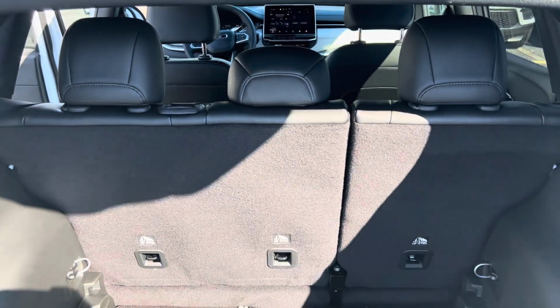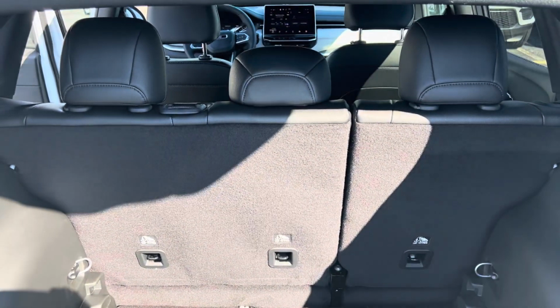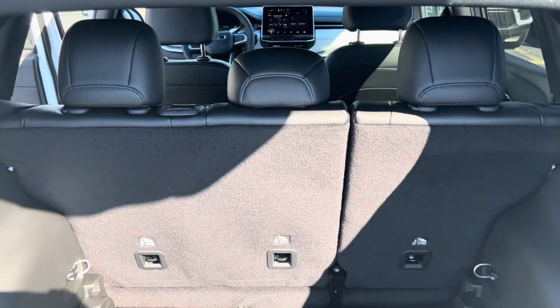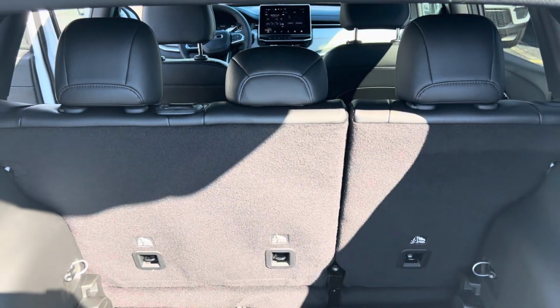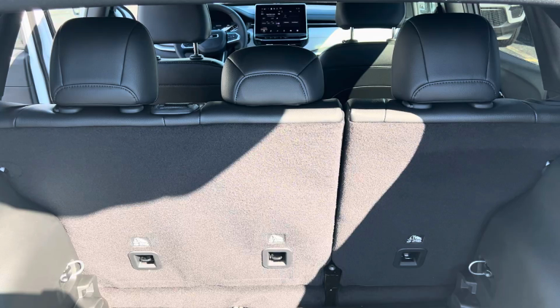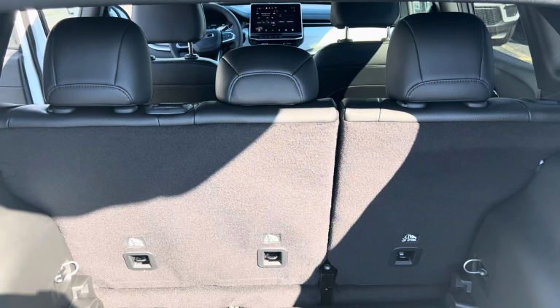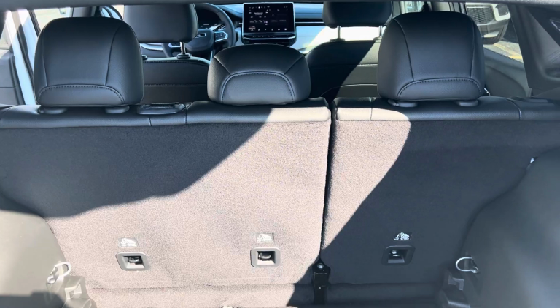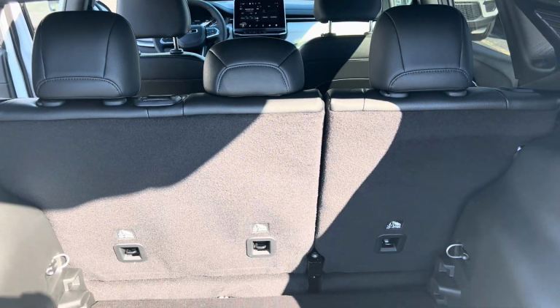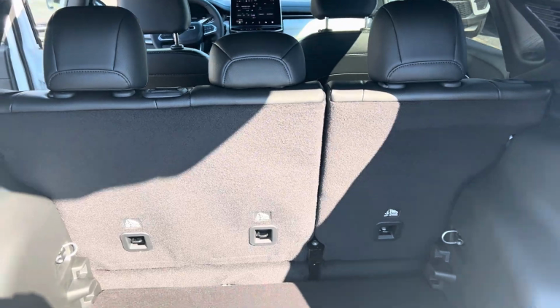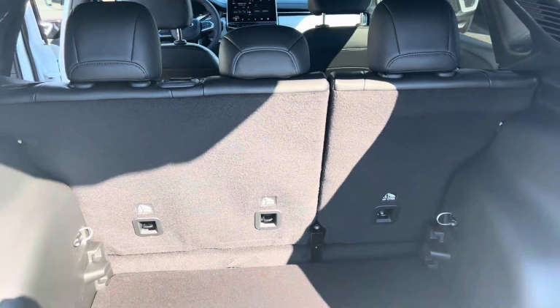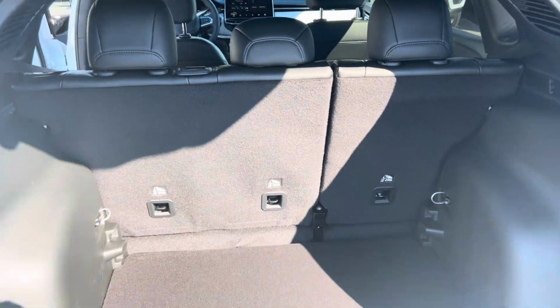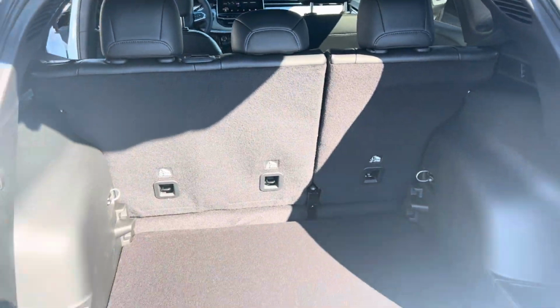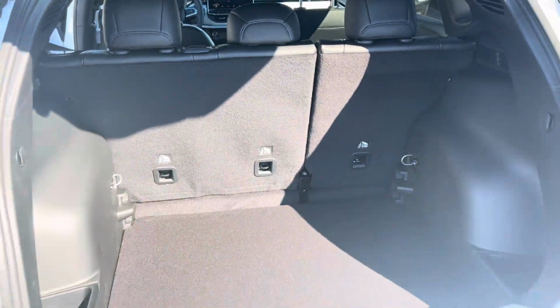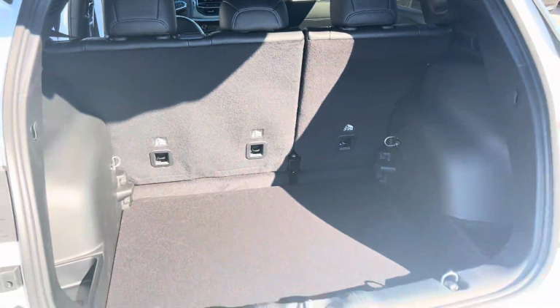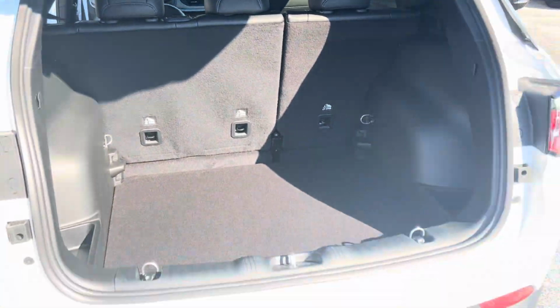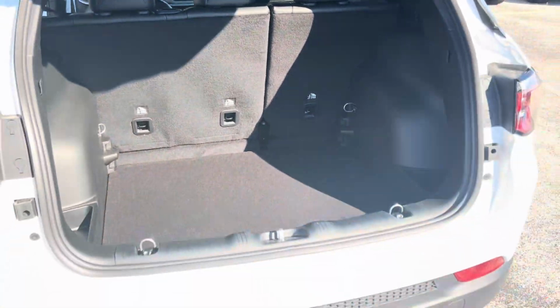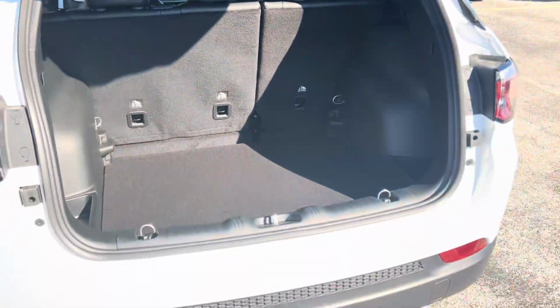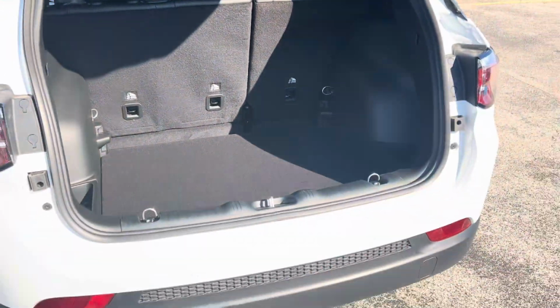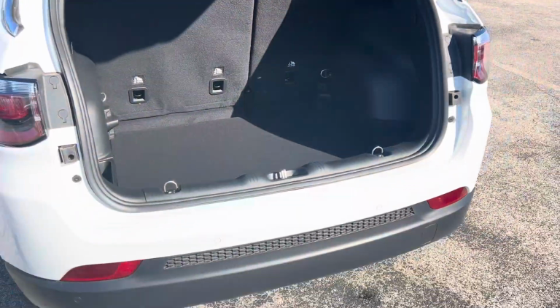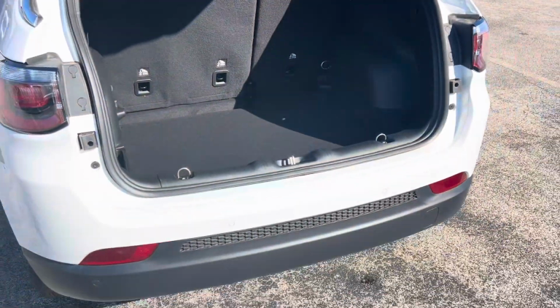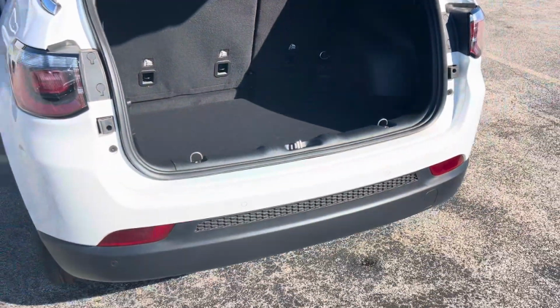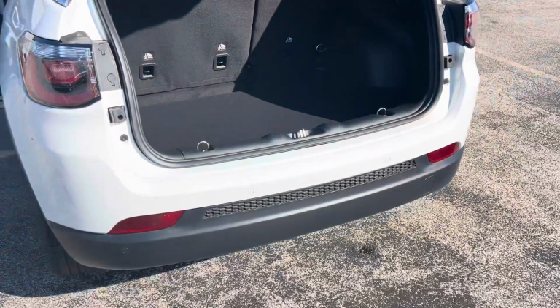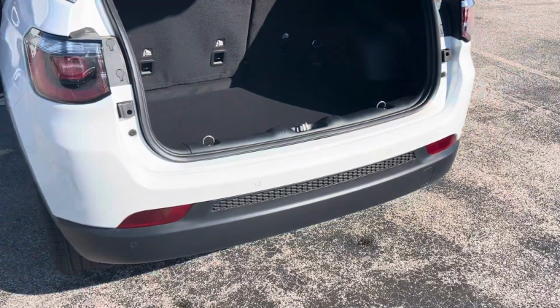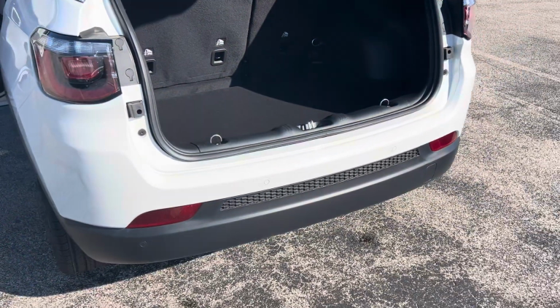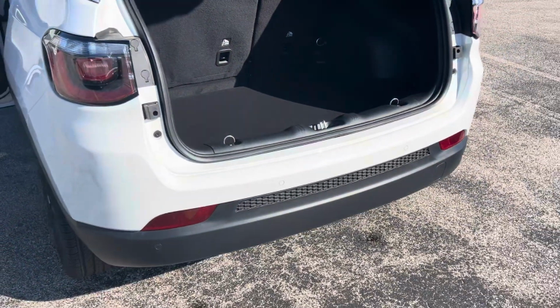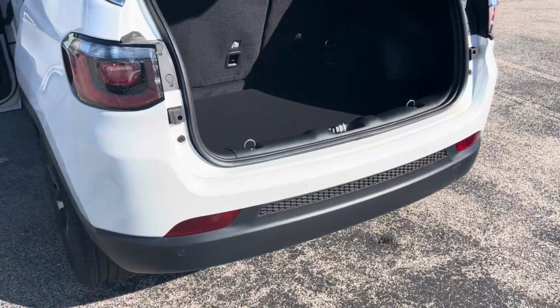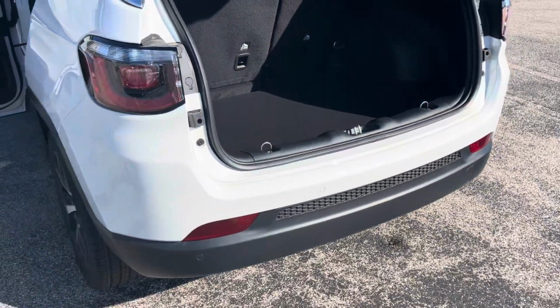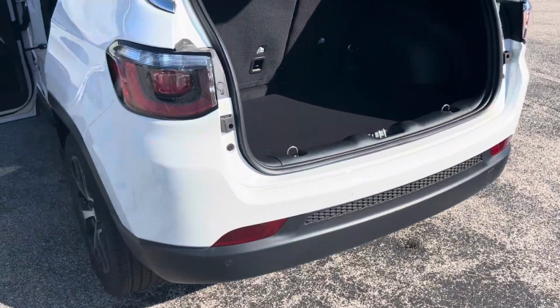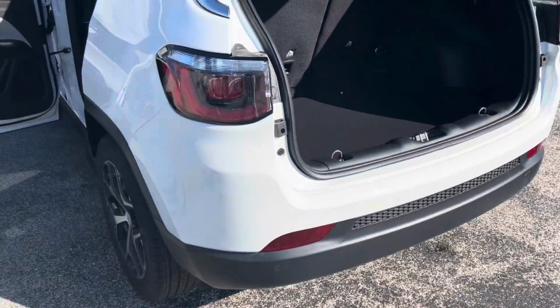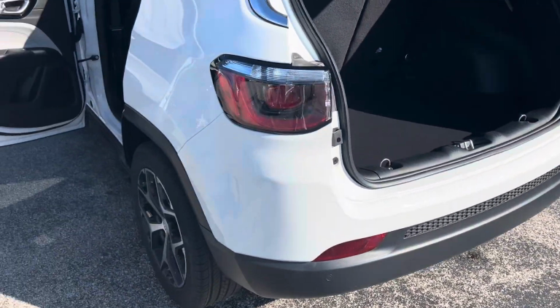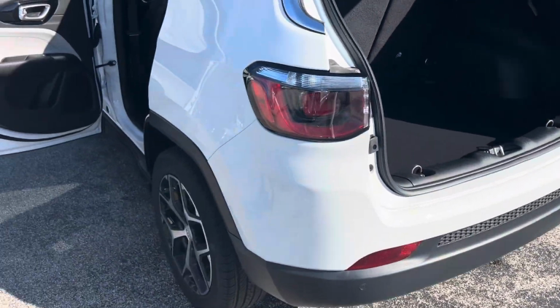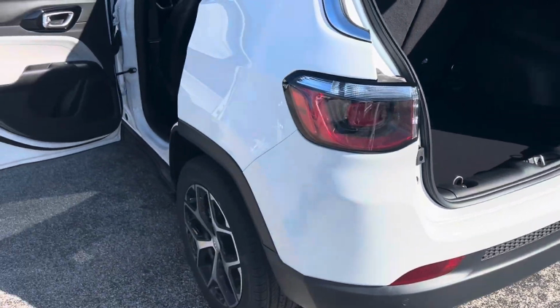Those seats do fold down for additional storage. There's plenty of cargo space, and rear park sensors.